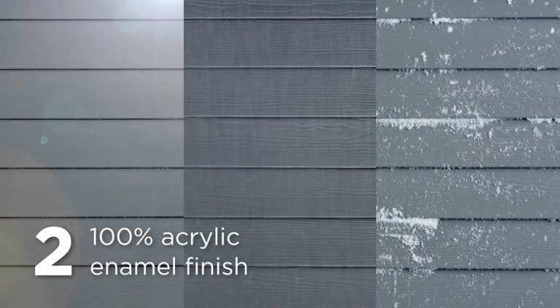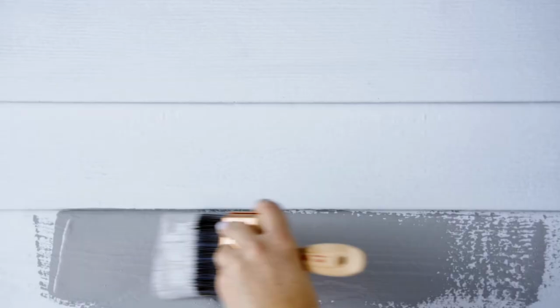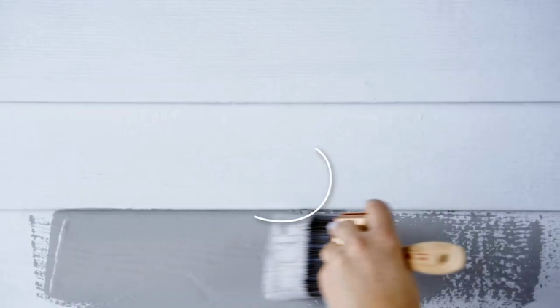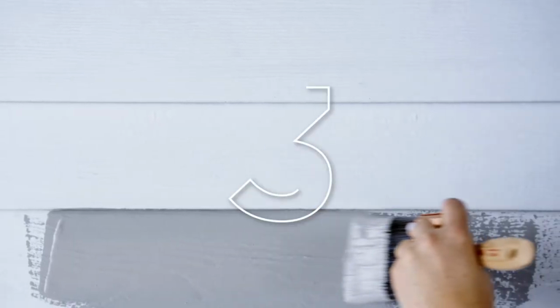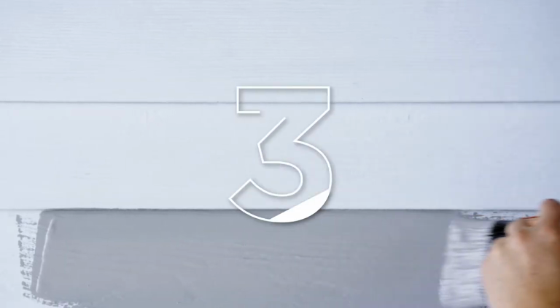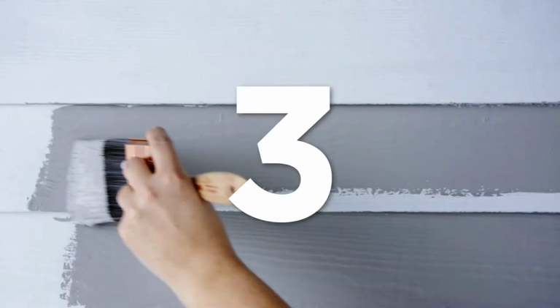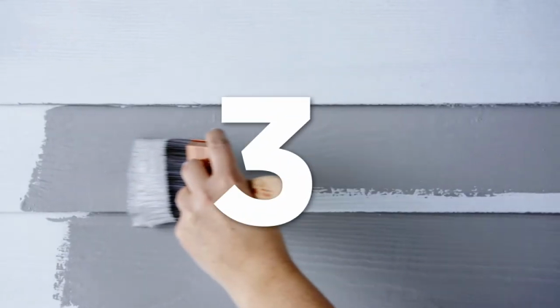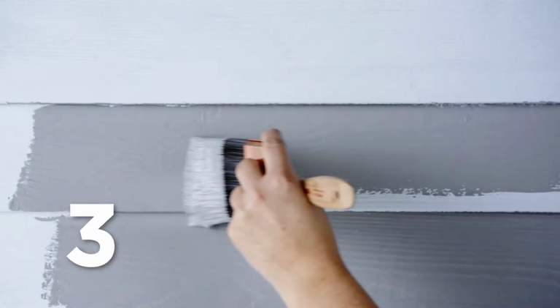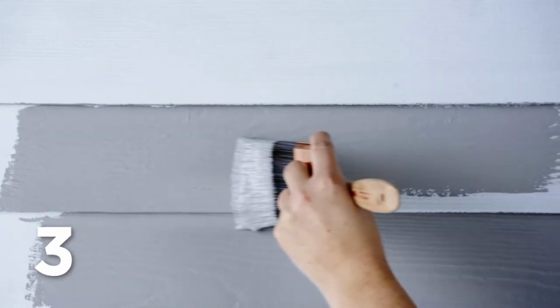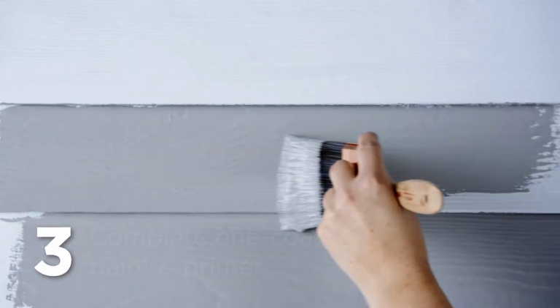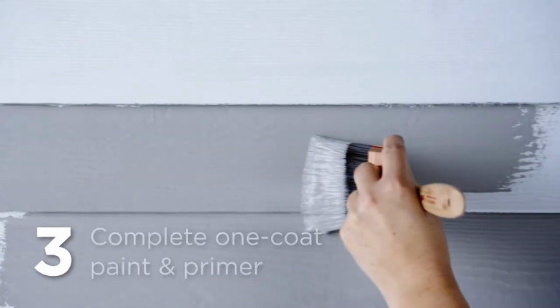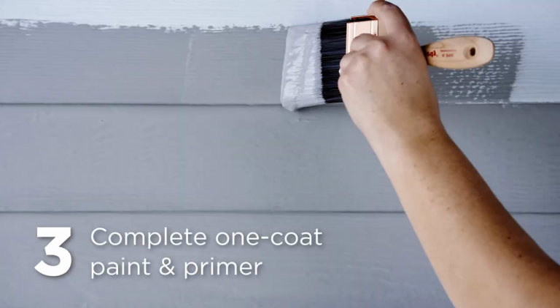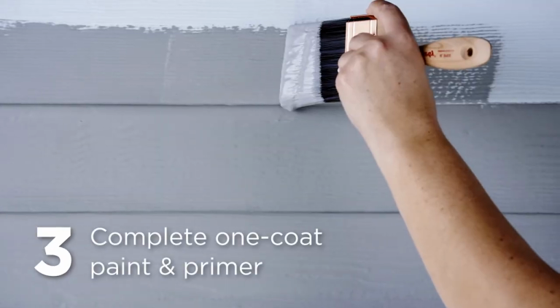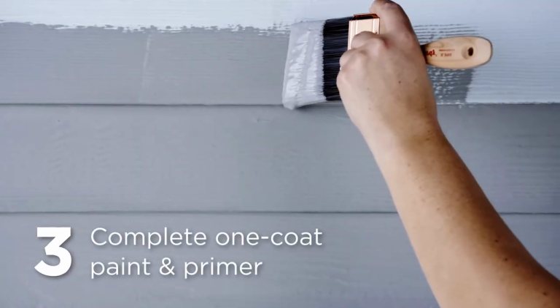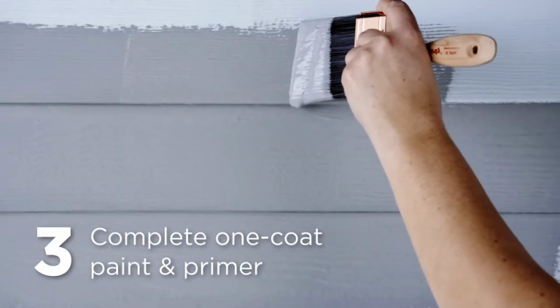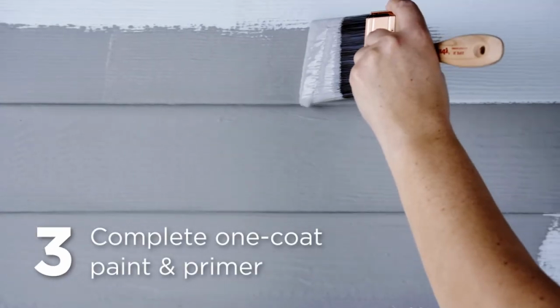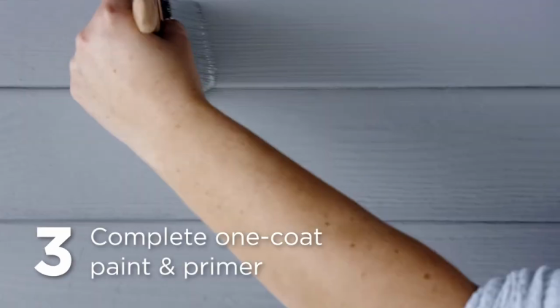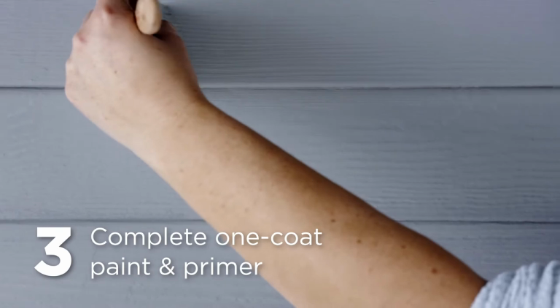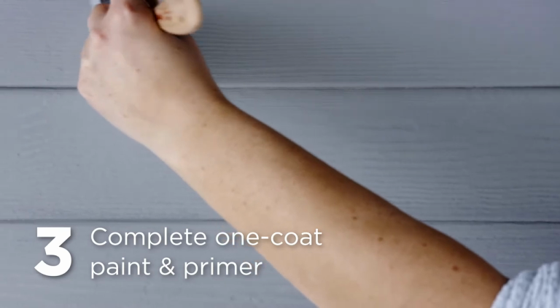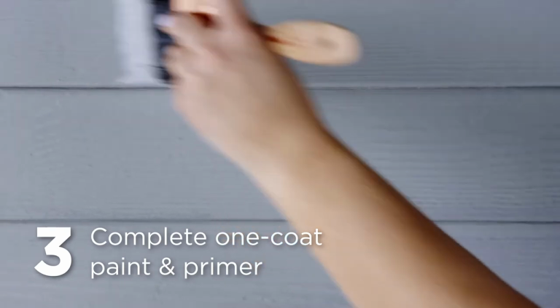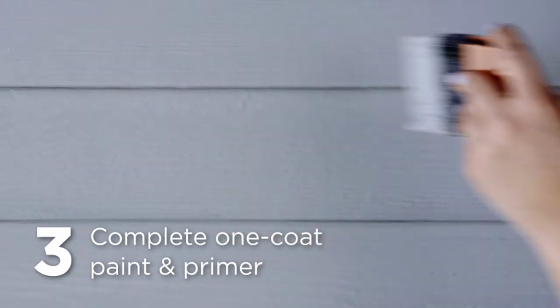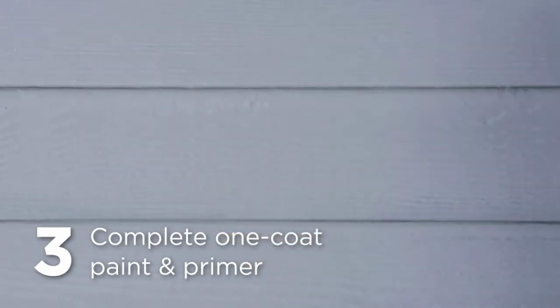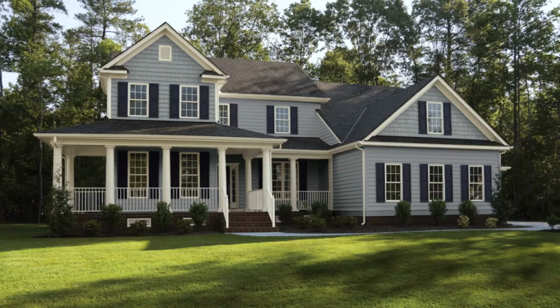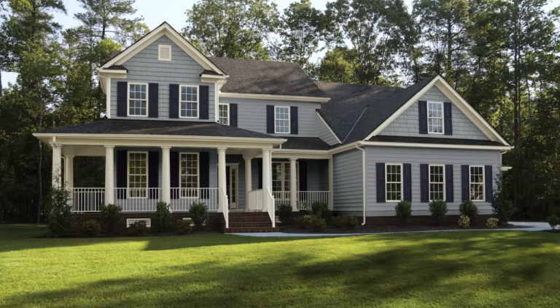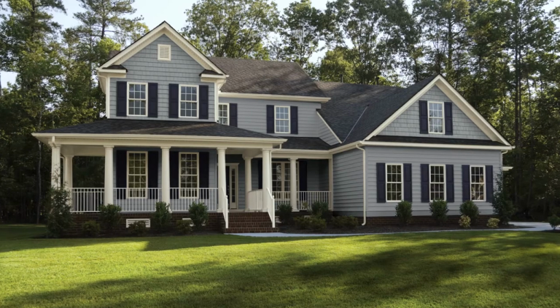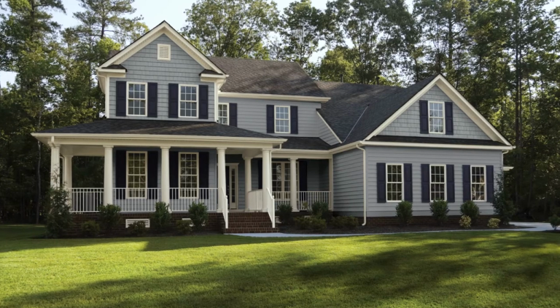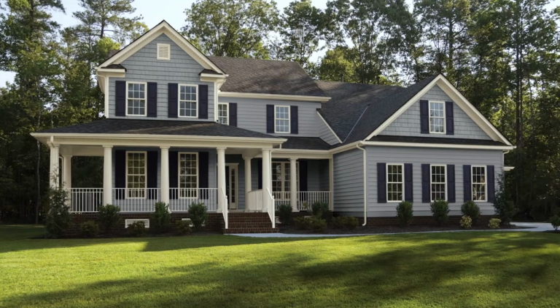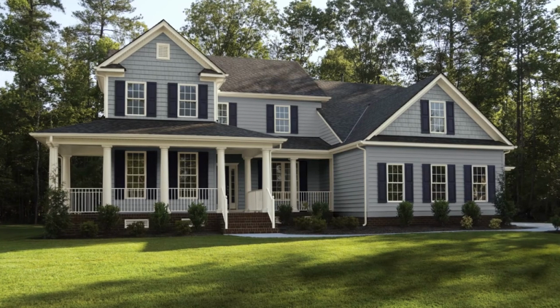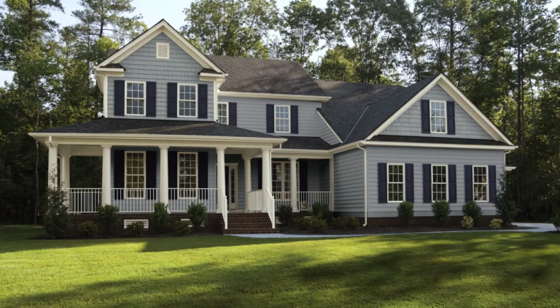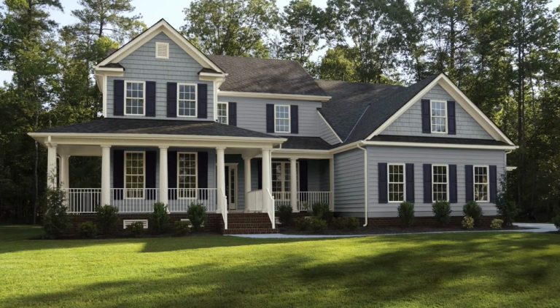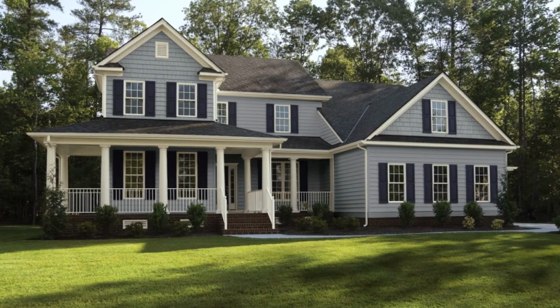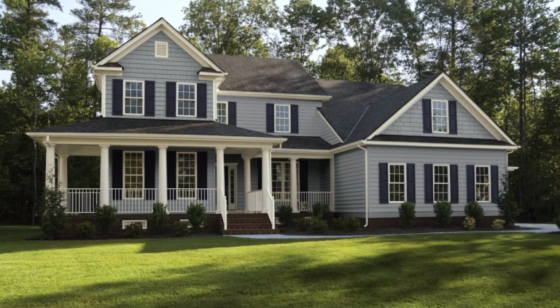And three, it's a complete one-coat paint and primer, allowing you to easily accentuate and protect the beauty of your exterior.